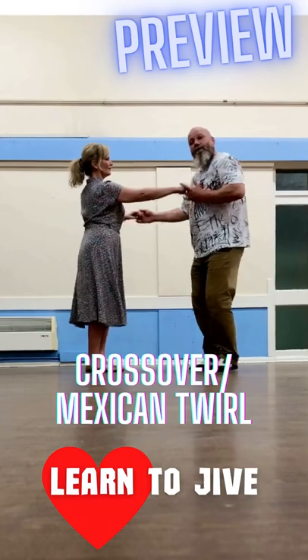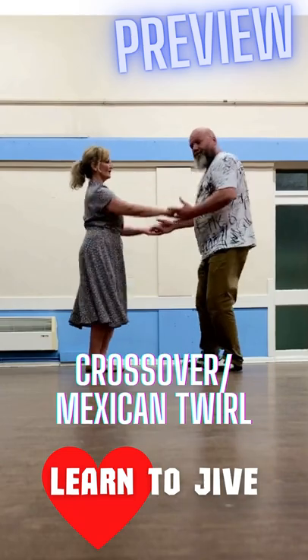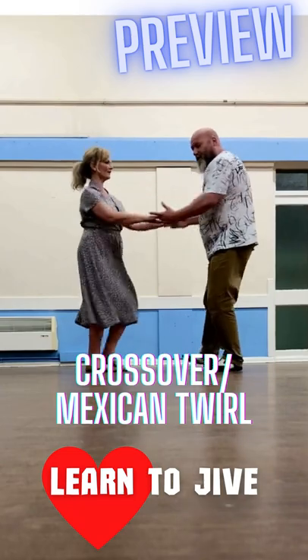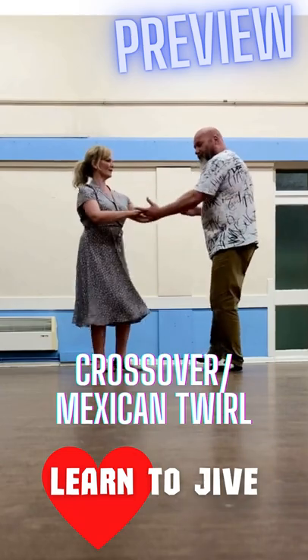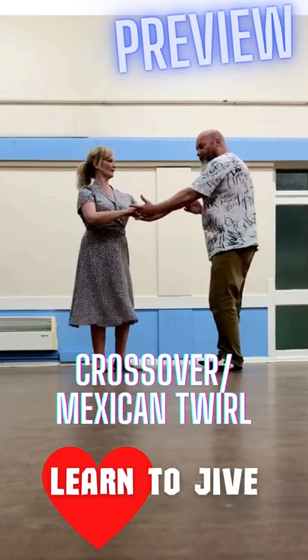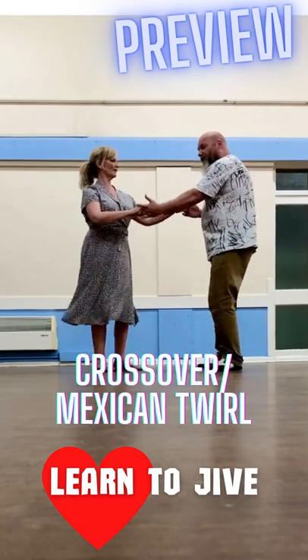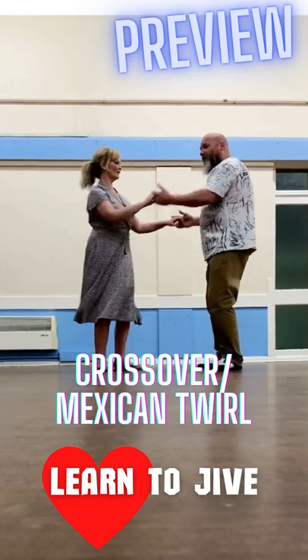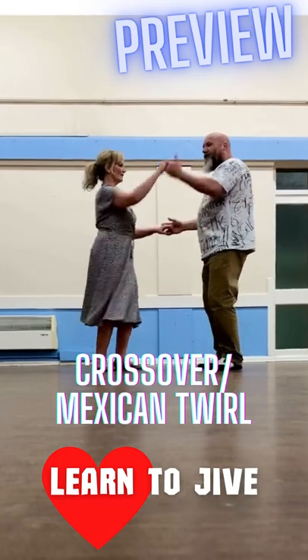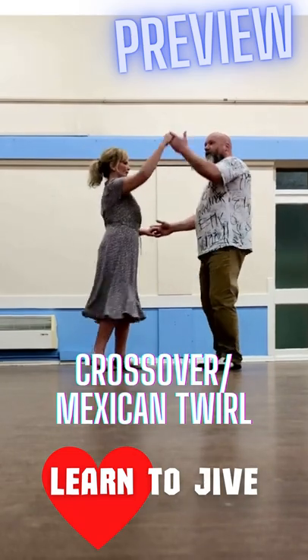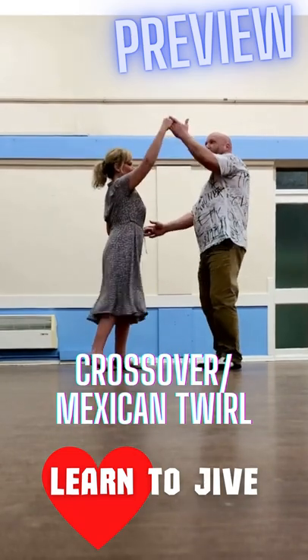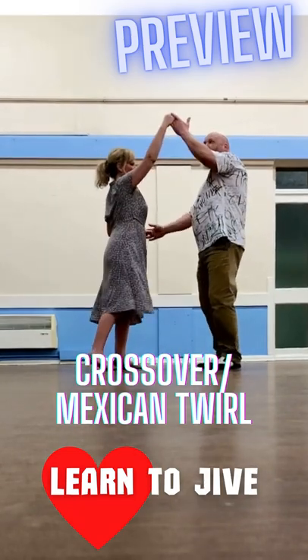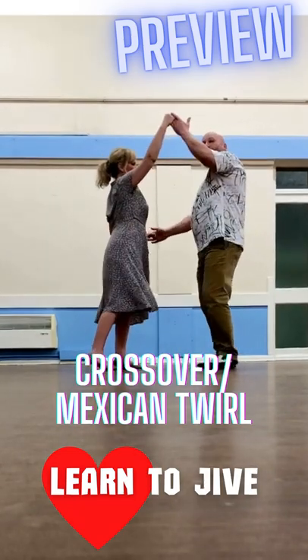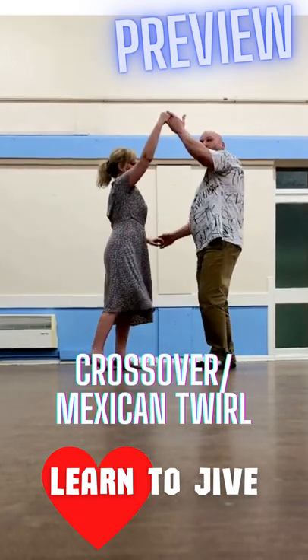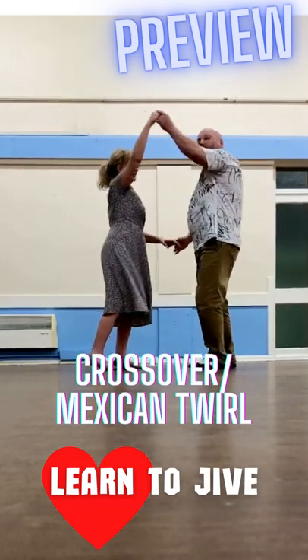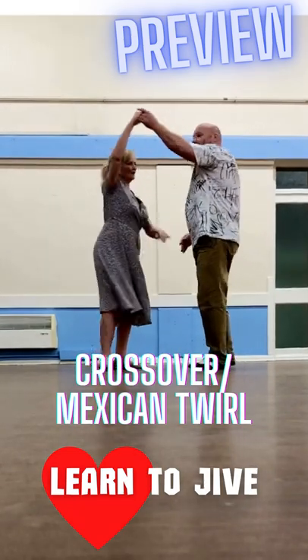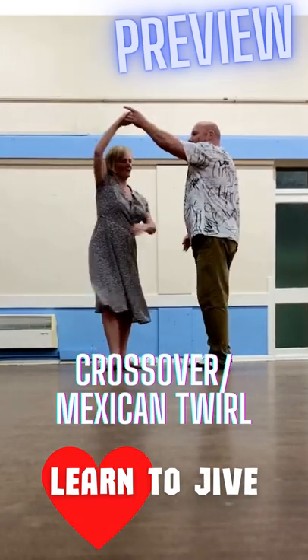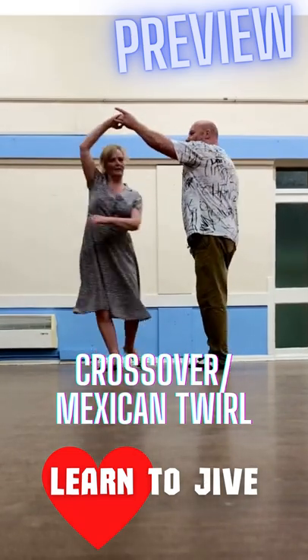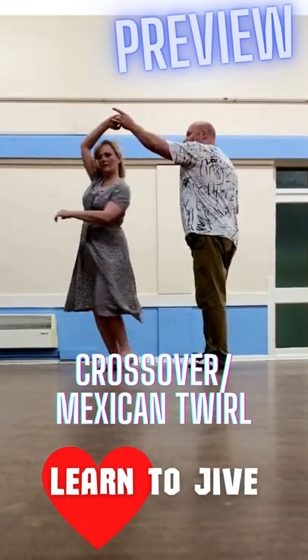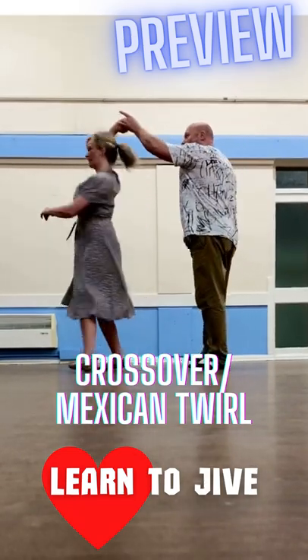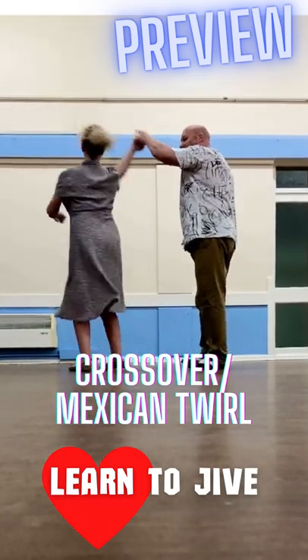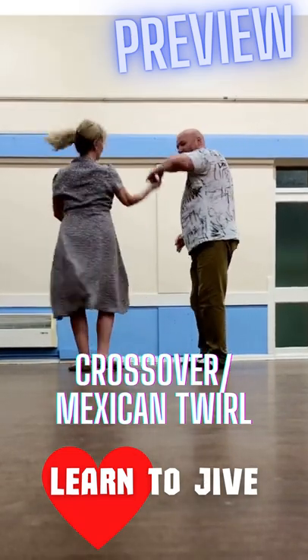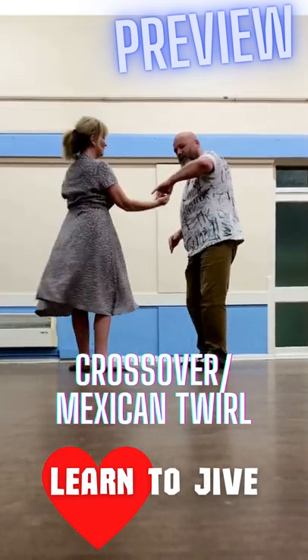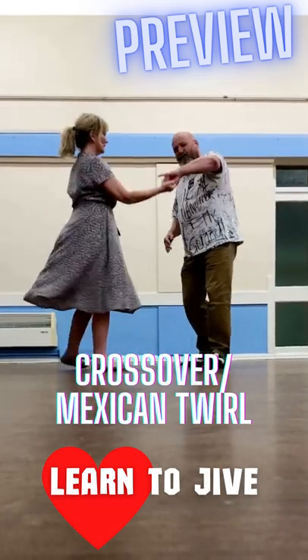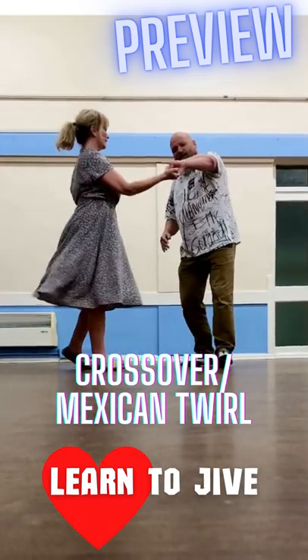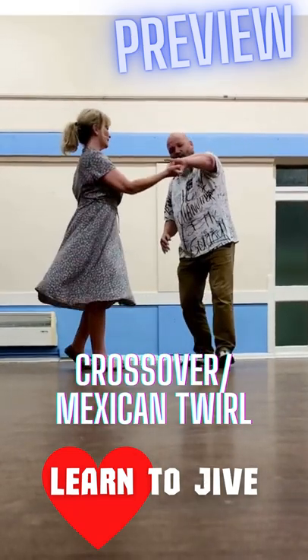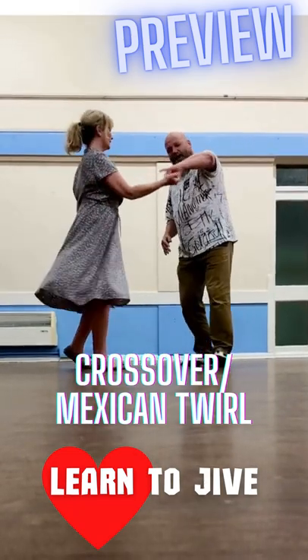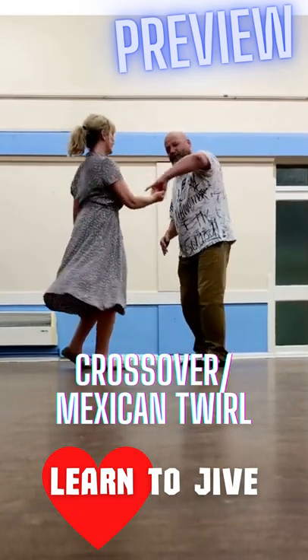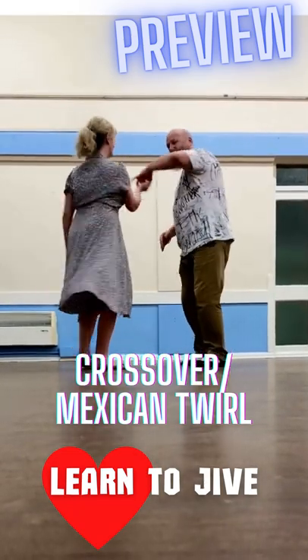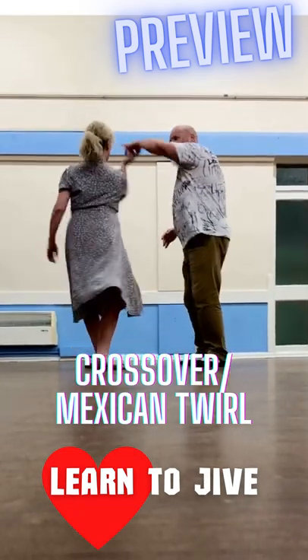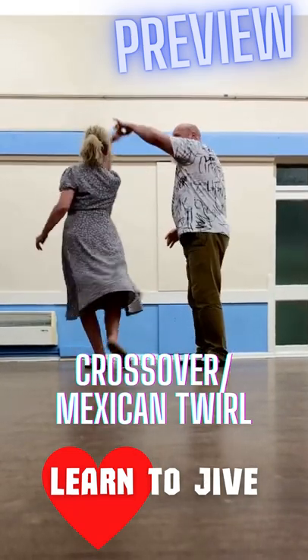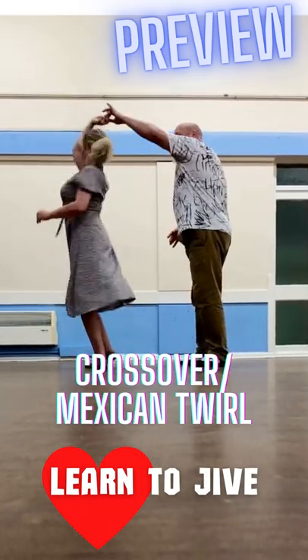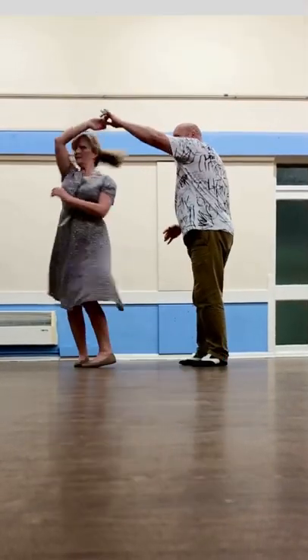1, 2, high knee, hit, turn, swing, return.